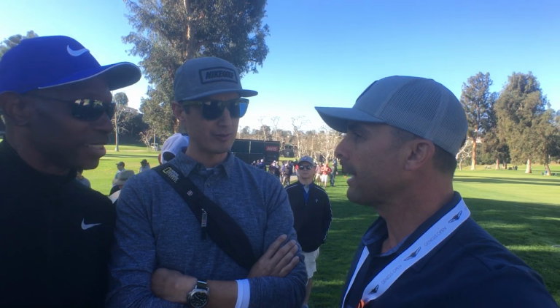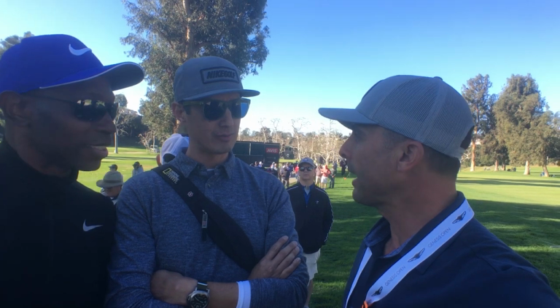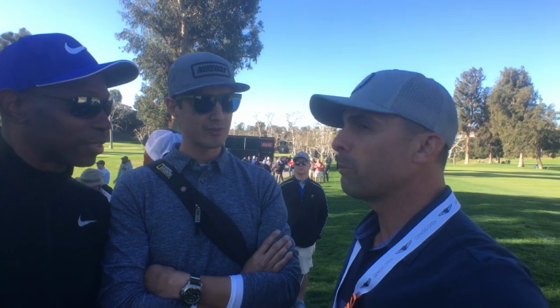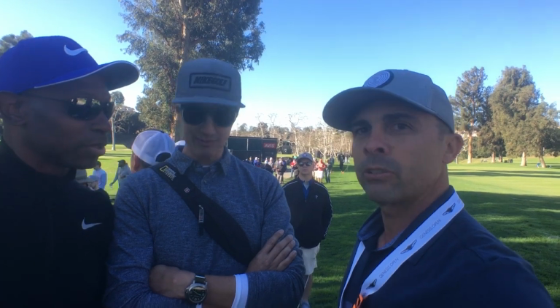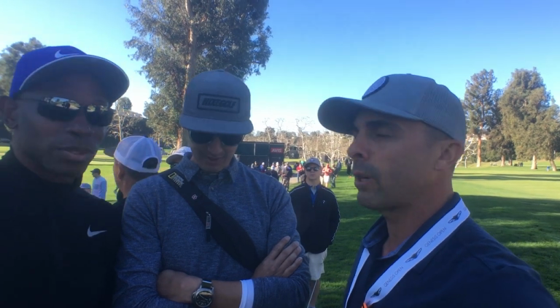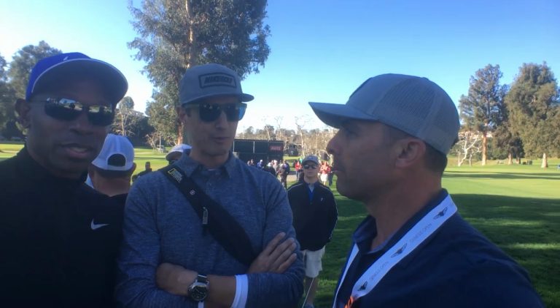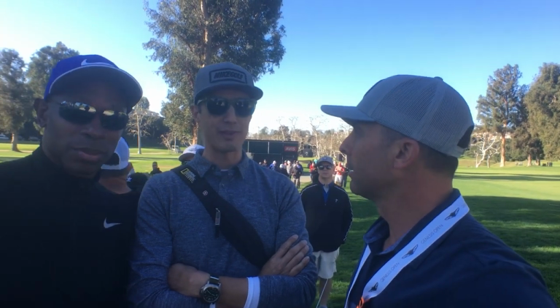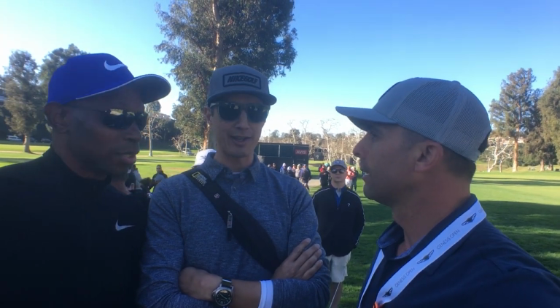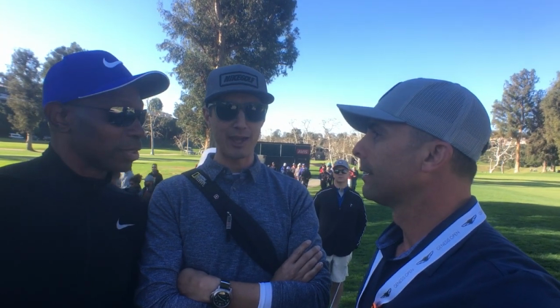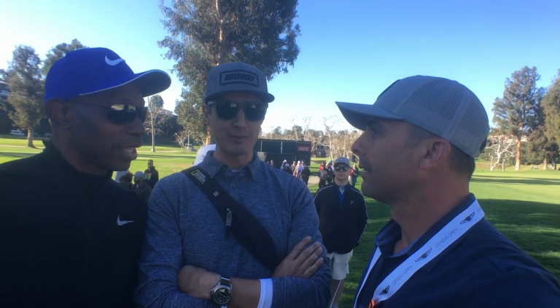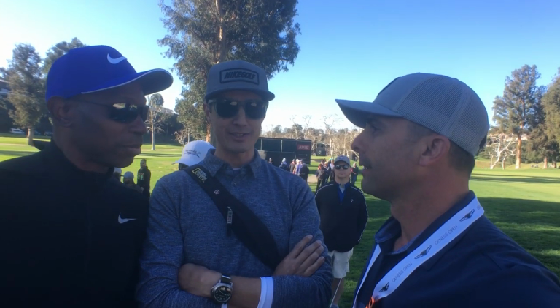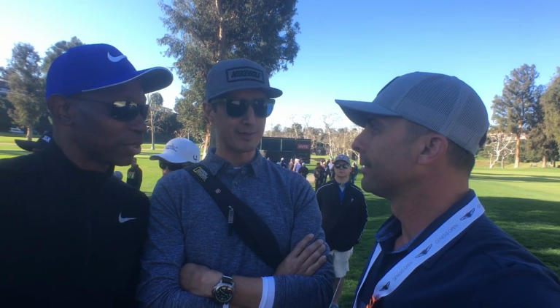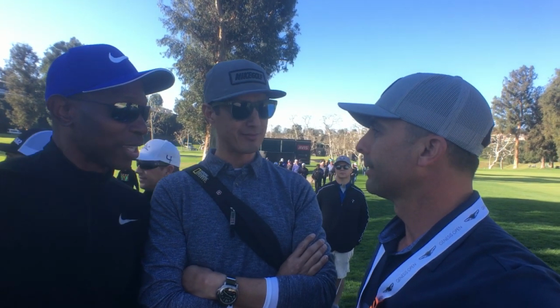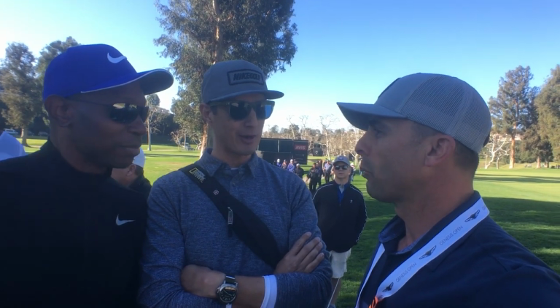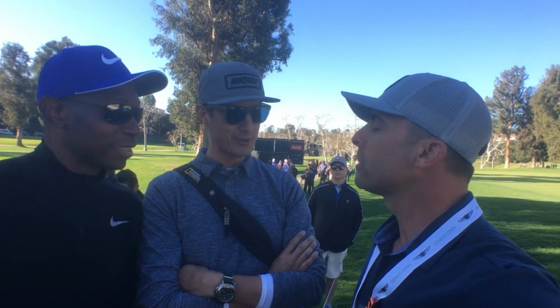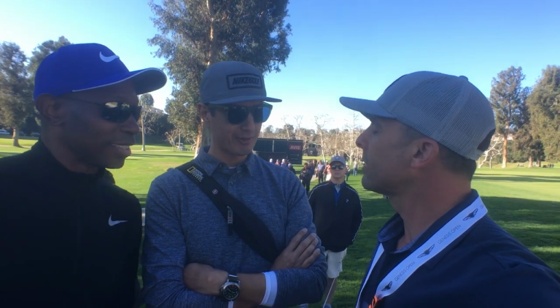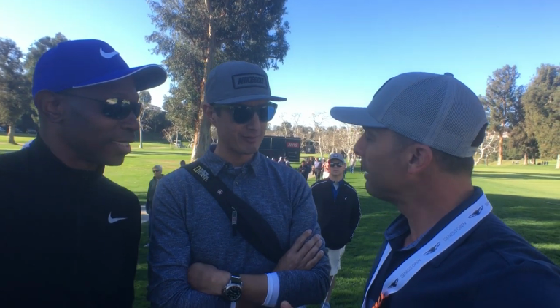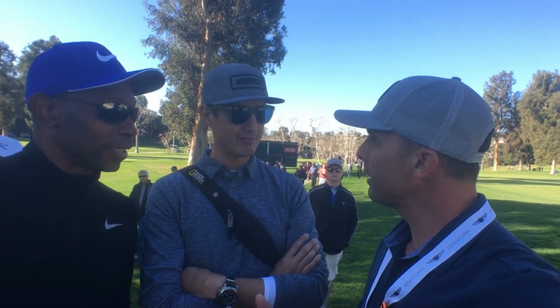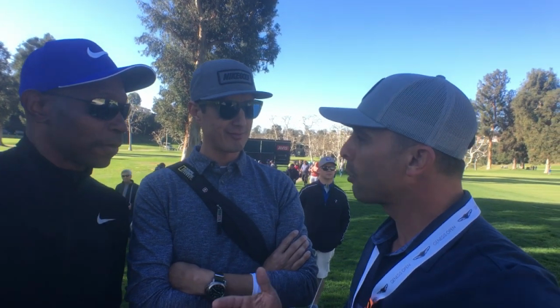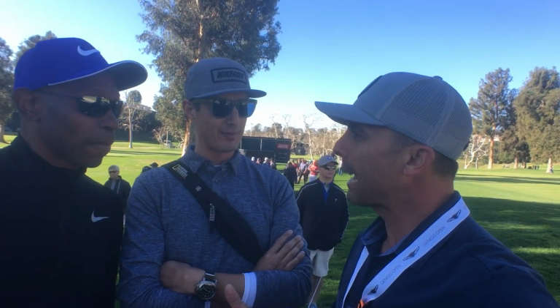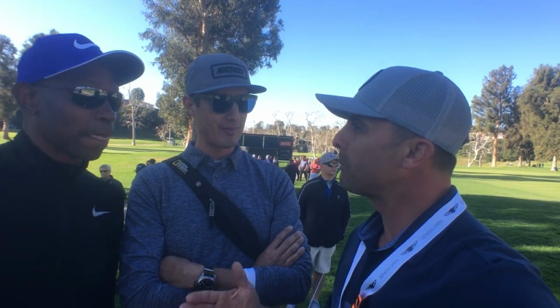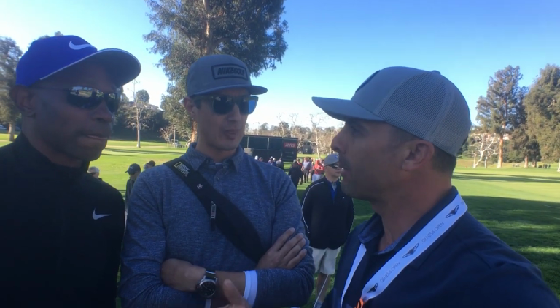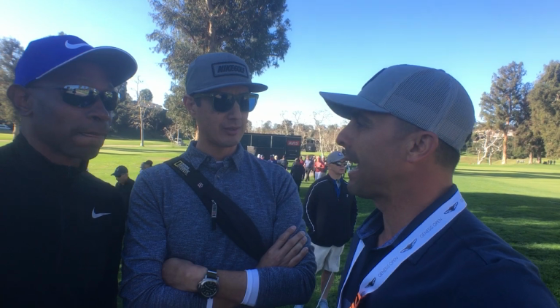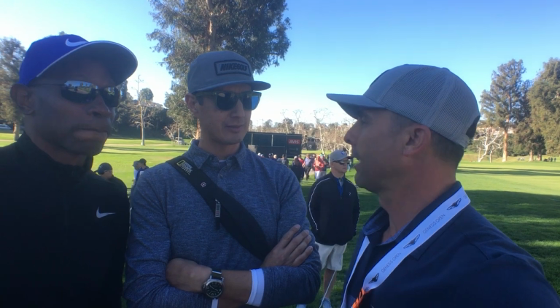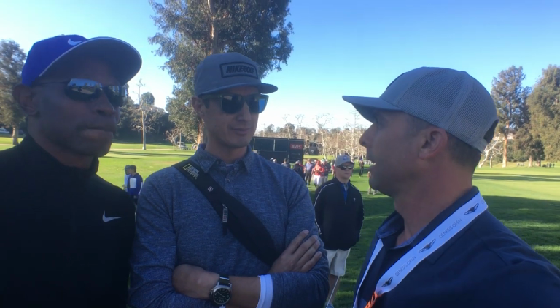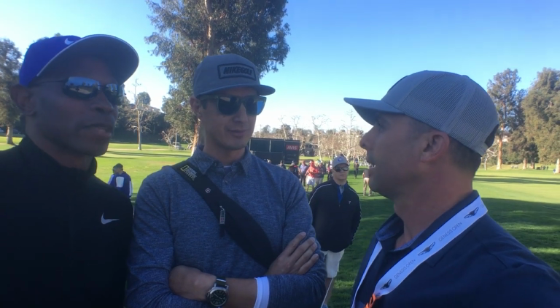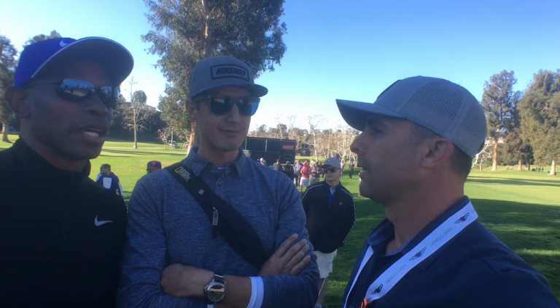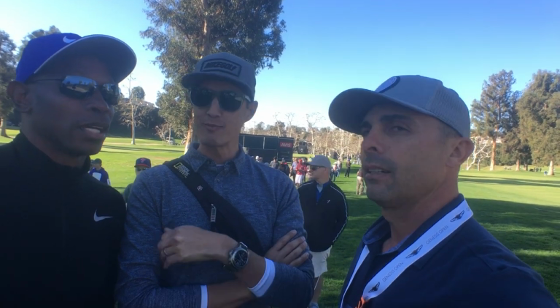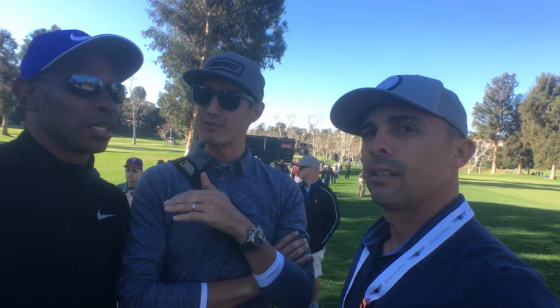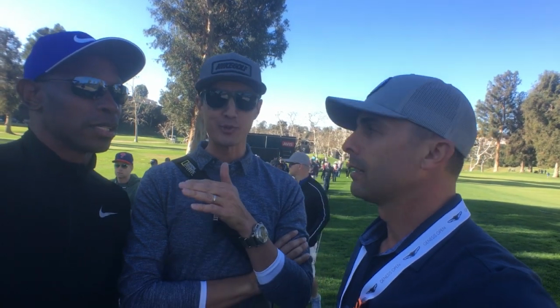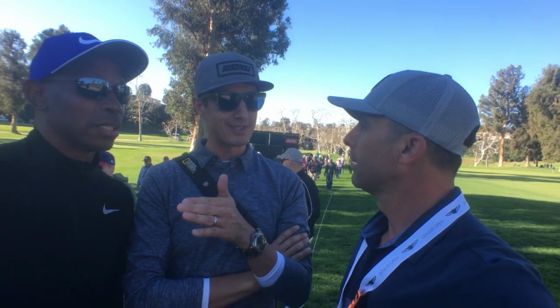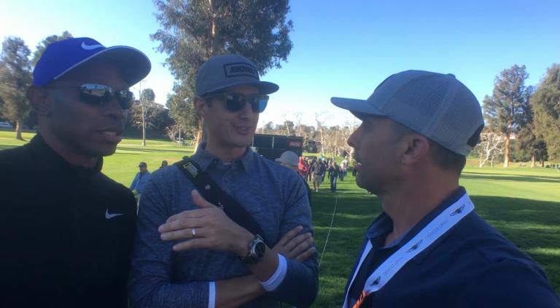Thanks for hanging with Mr. Short Game. What's your secret short game tip of the day? Visualization.